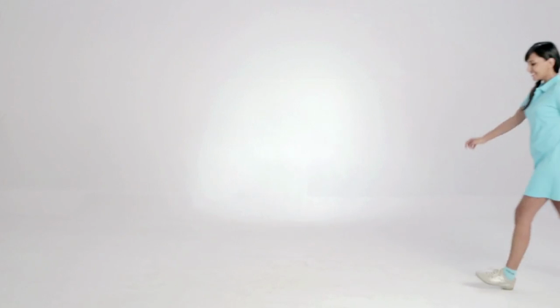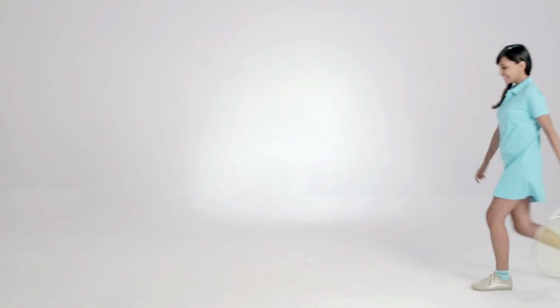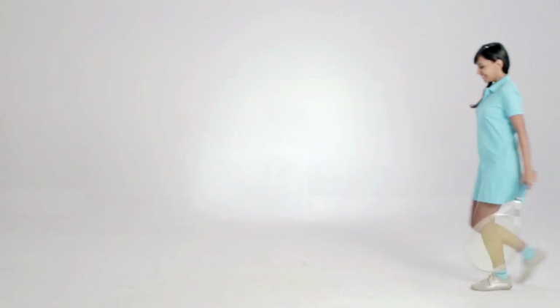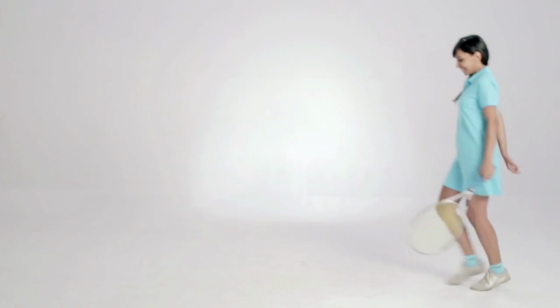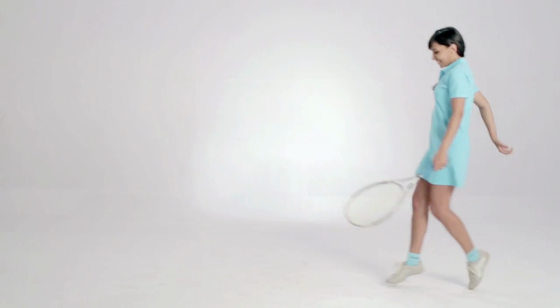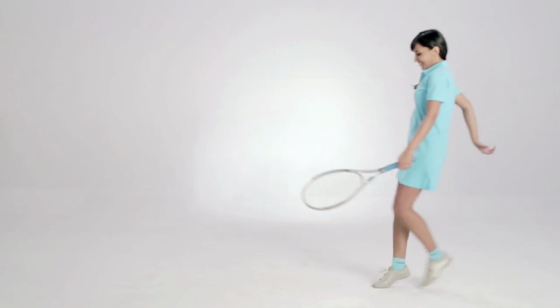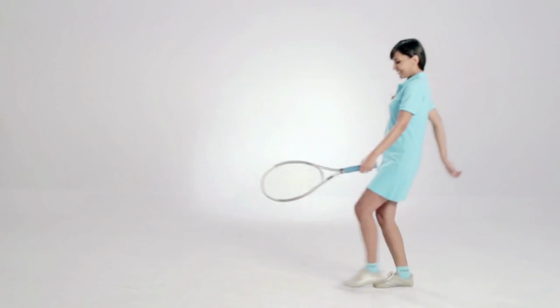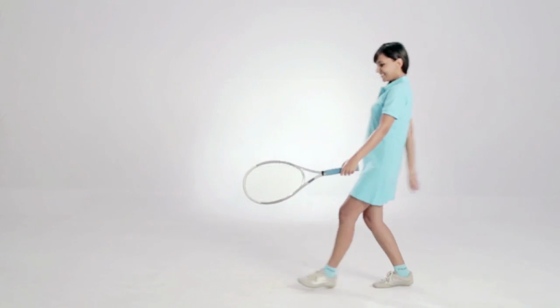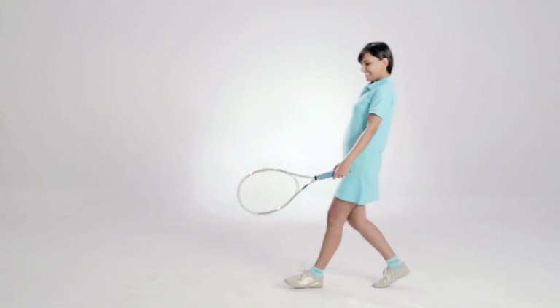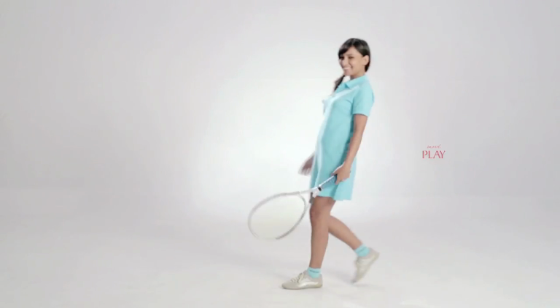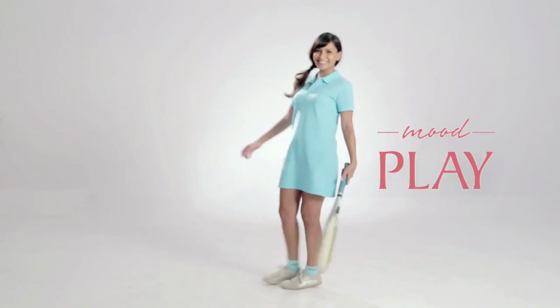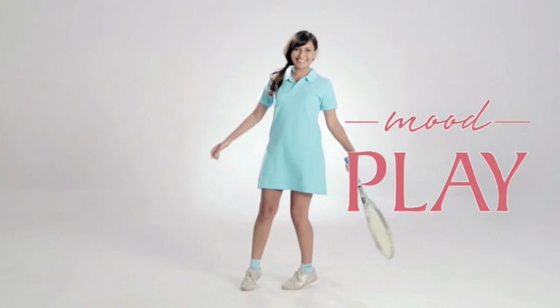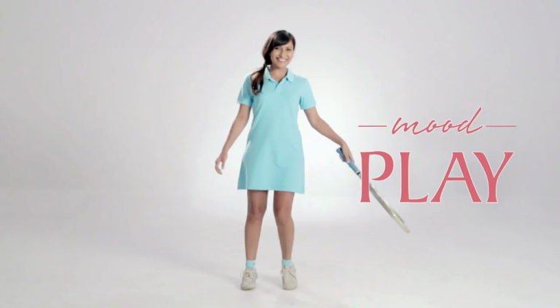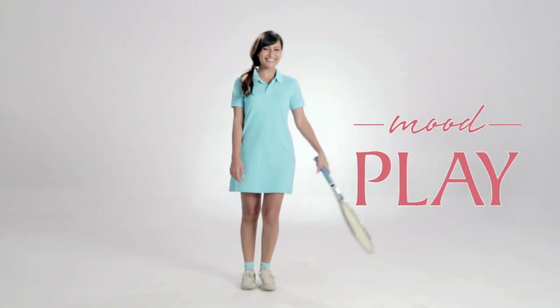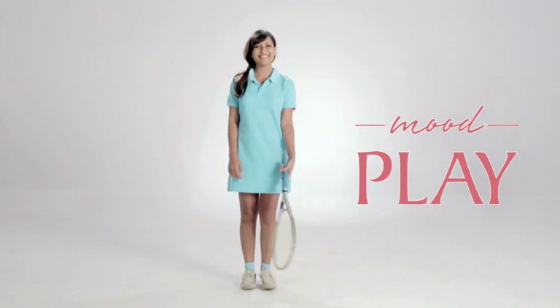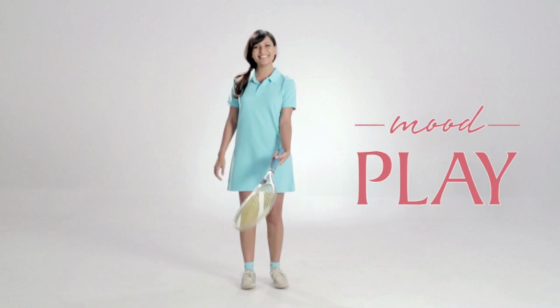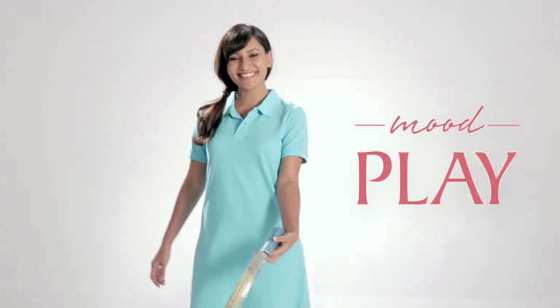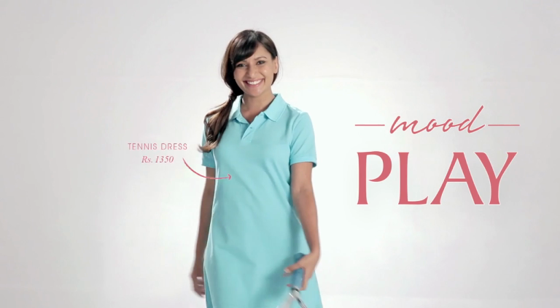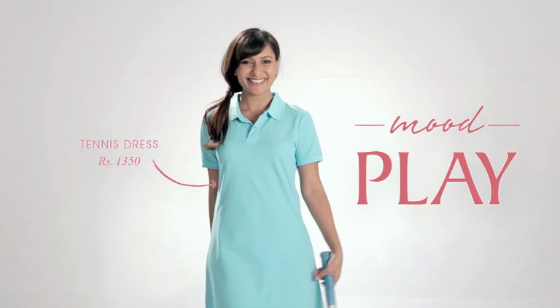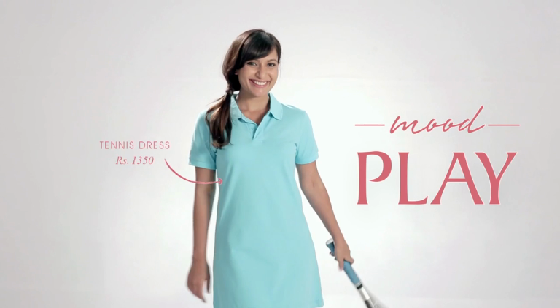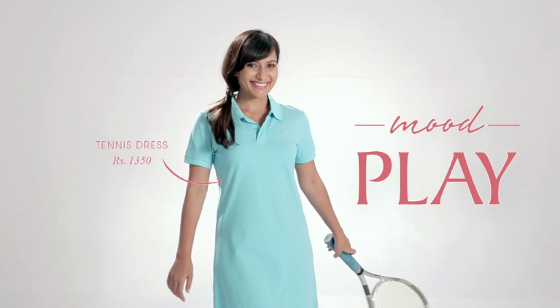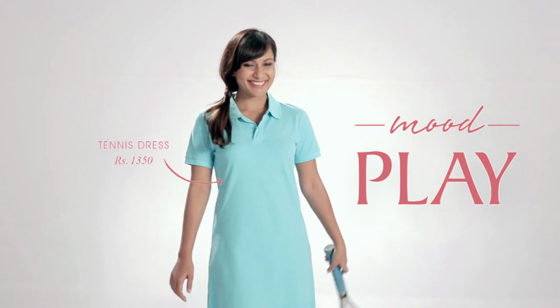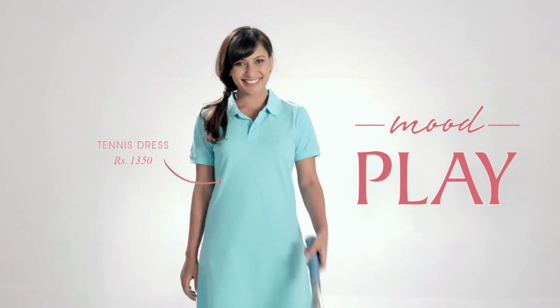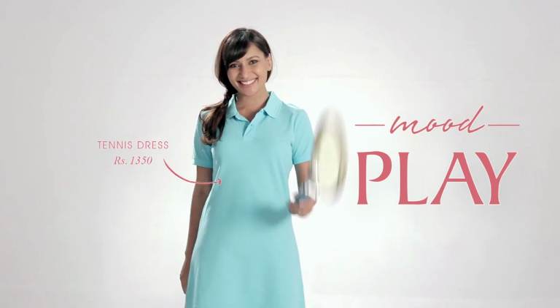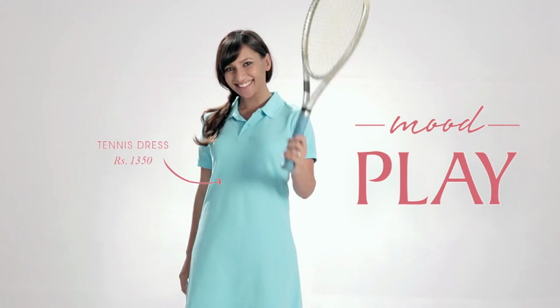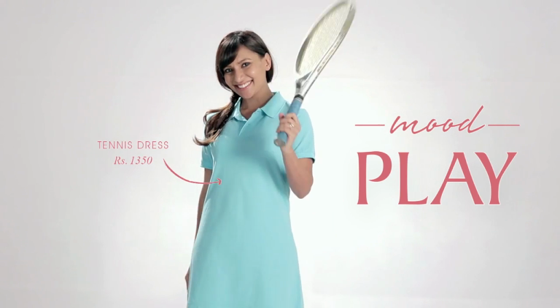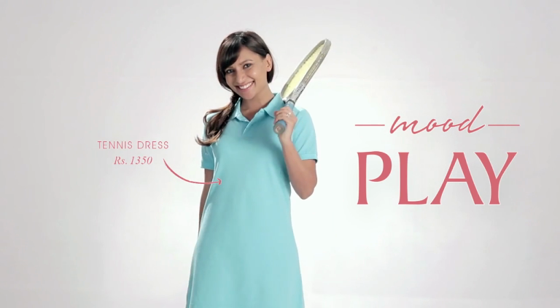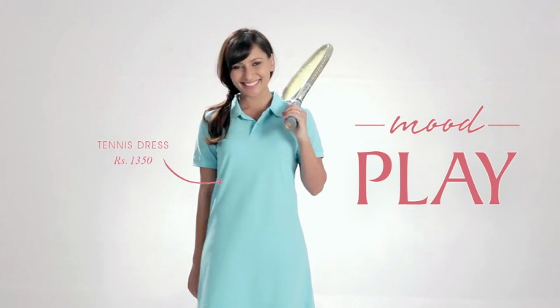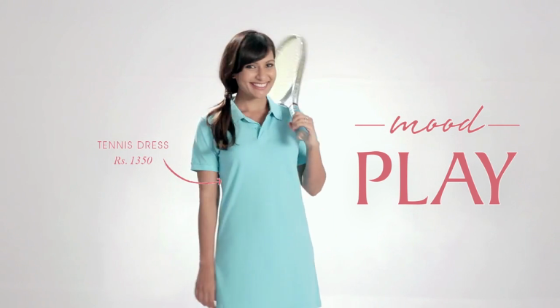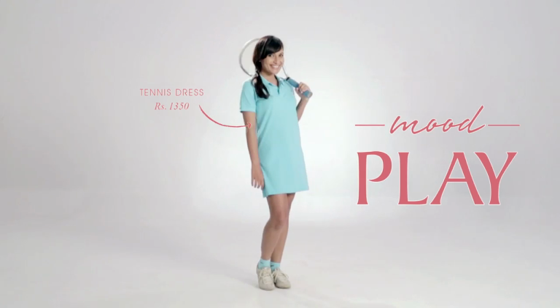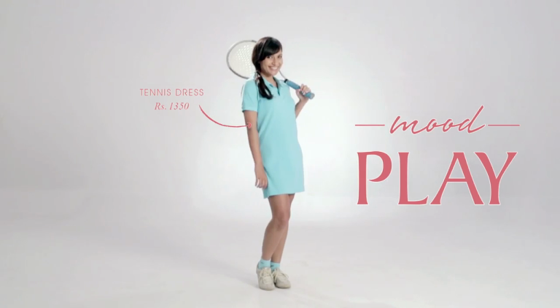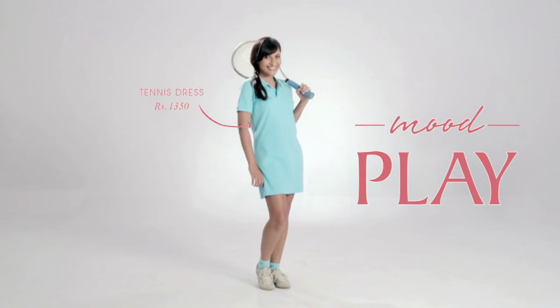If you aren't an ace on the court, you can still look like one in this summery, sophisticated tennis dress.